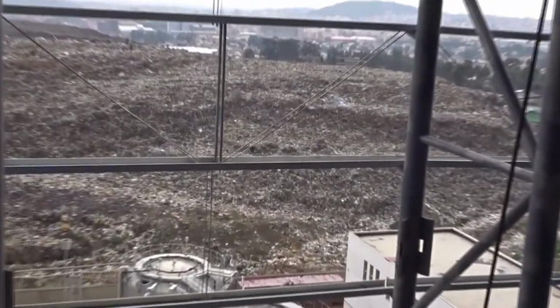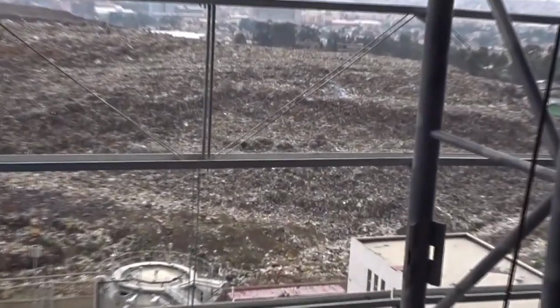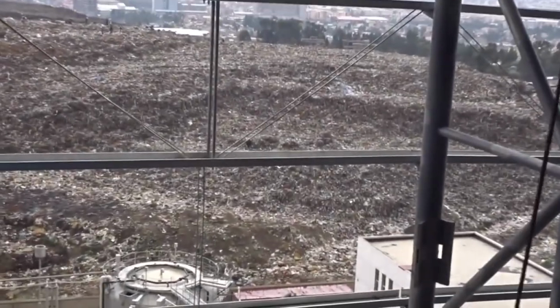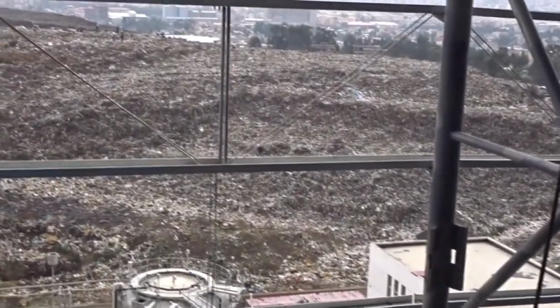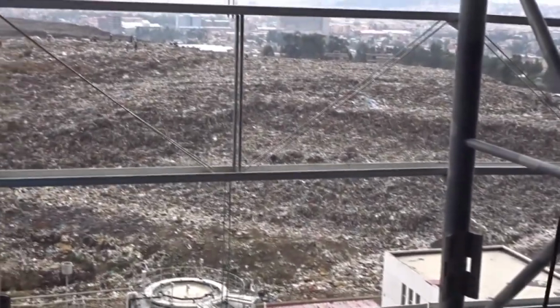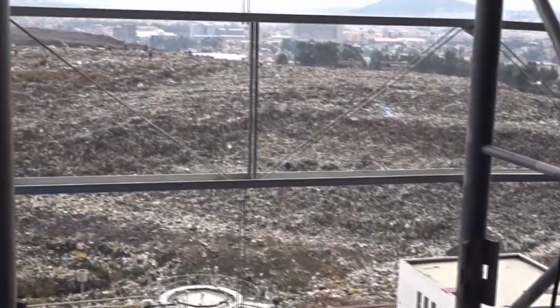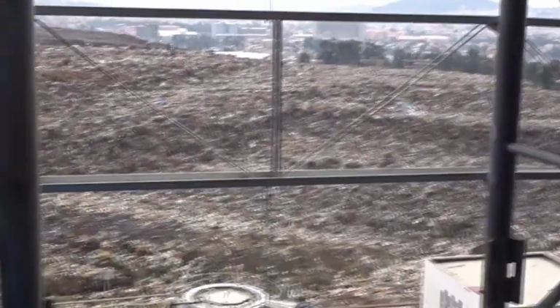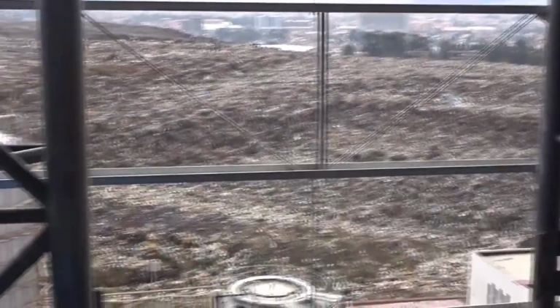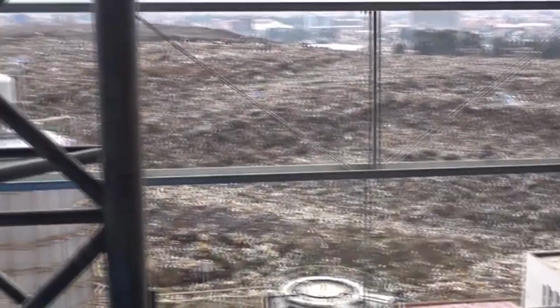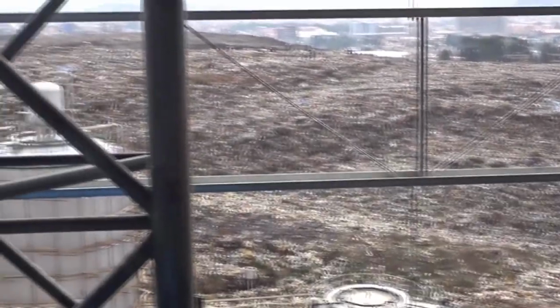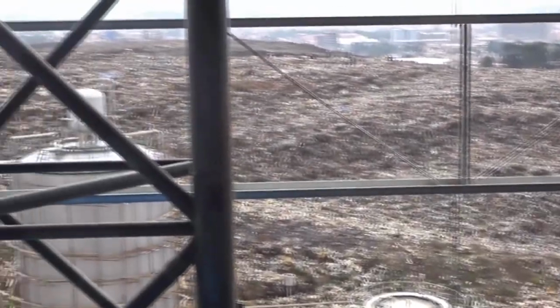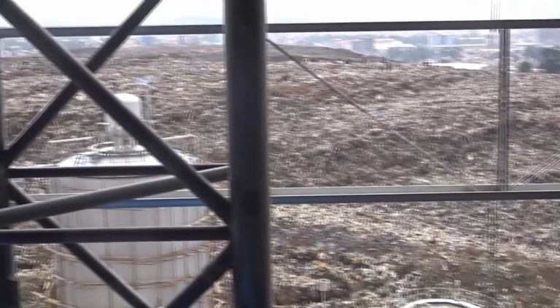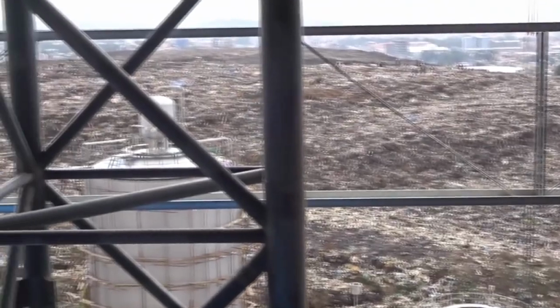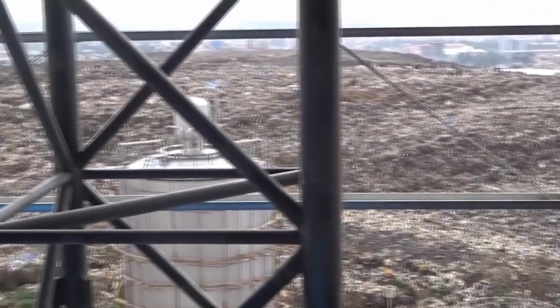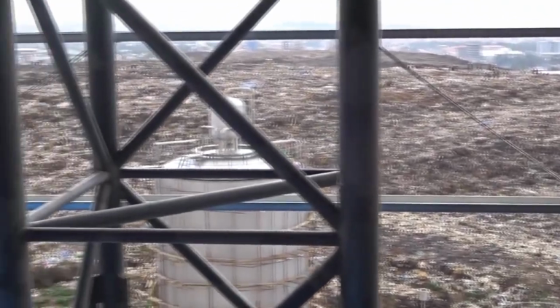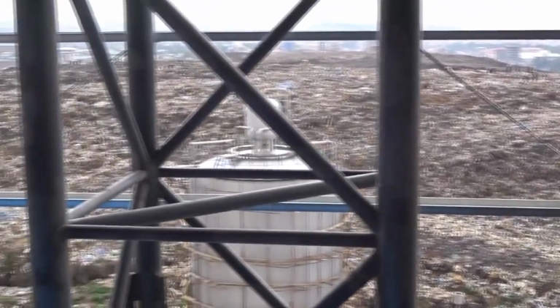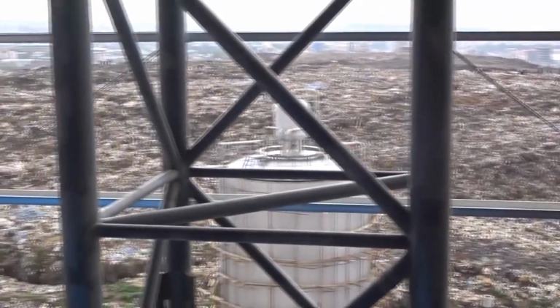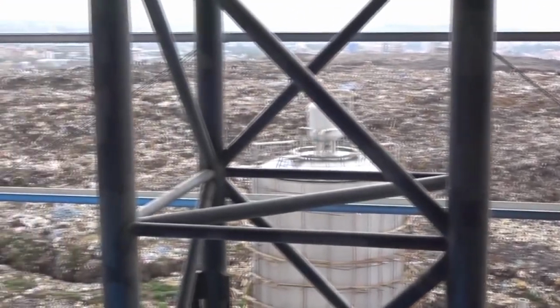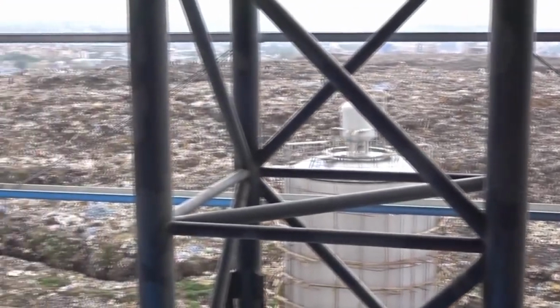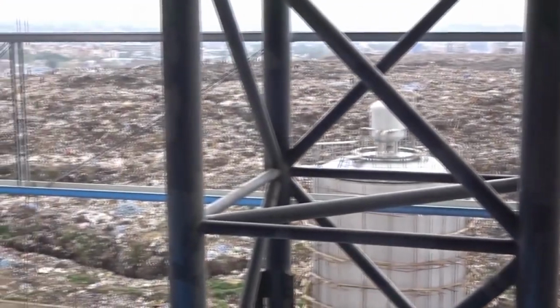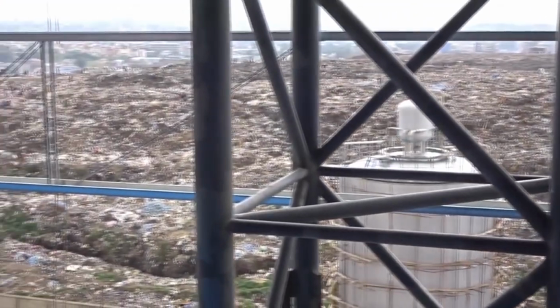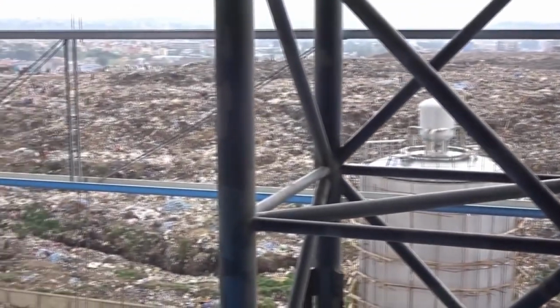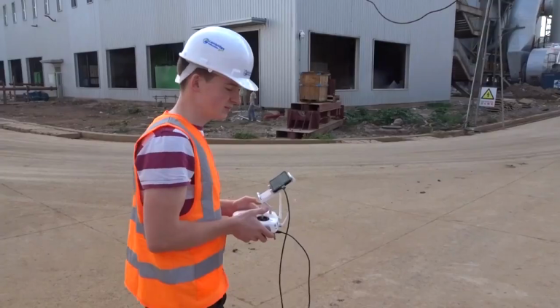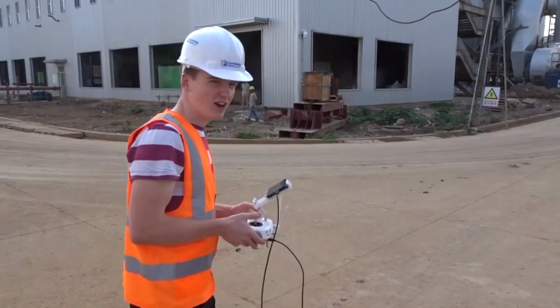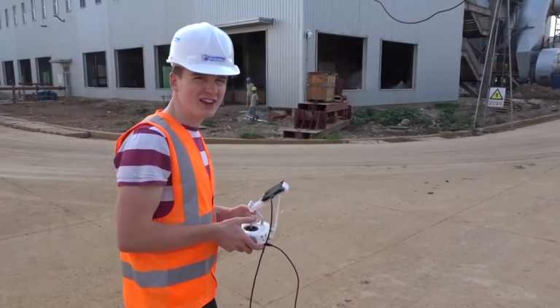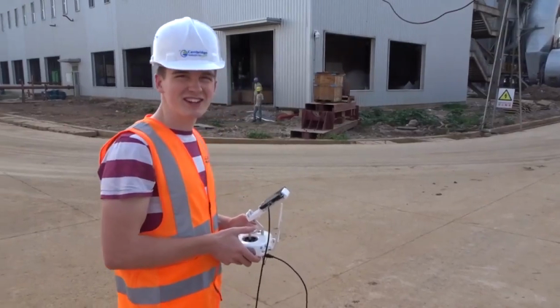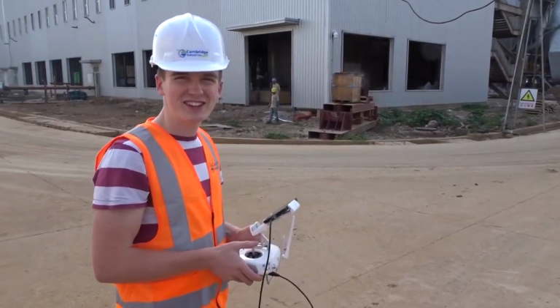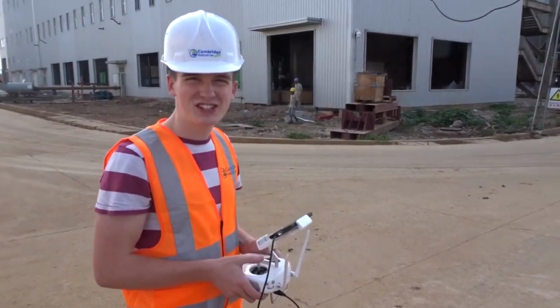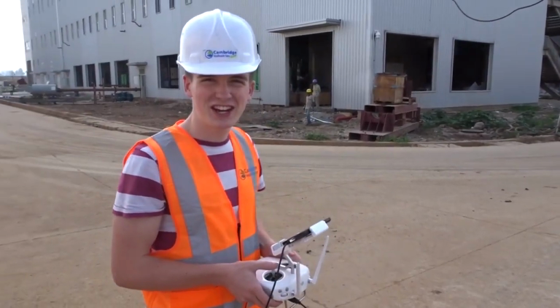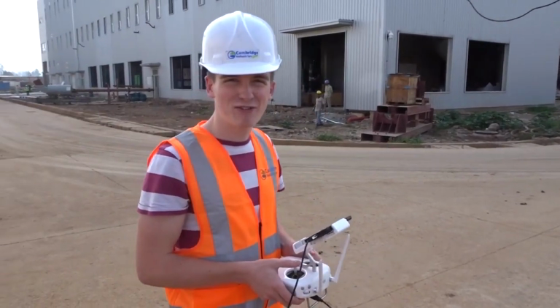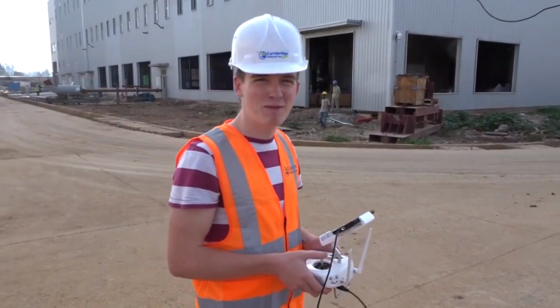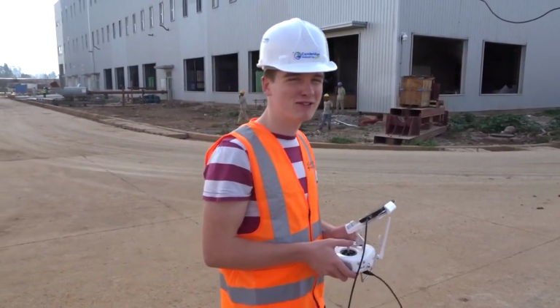This is my favorite spot in Africa. Let's check it out from above.